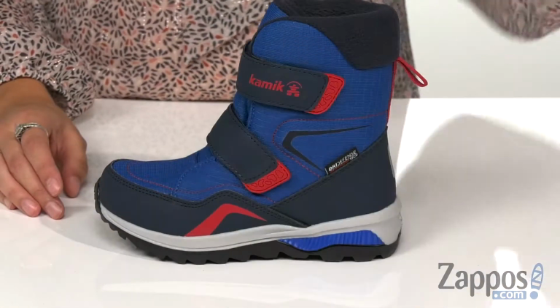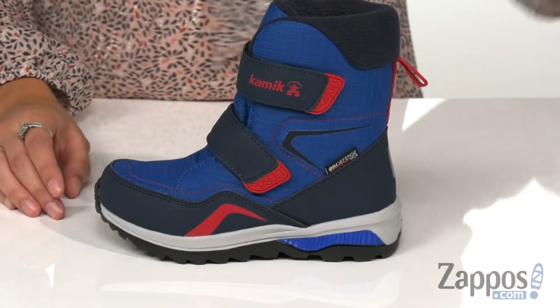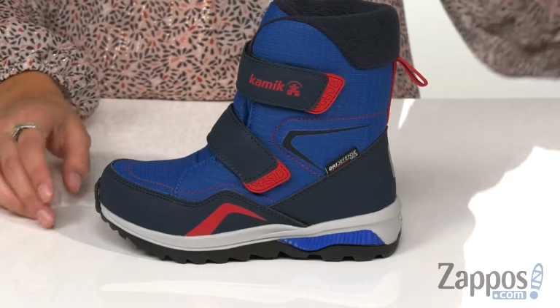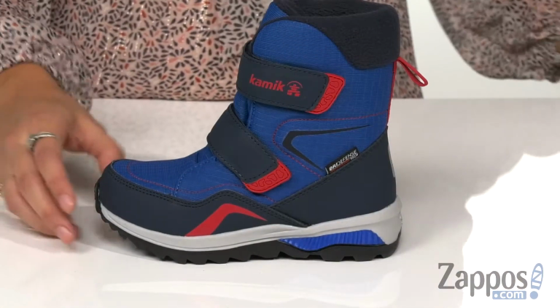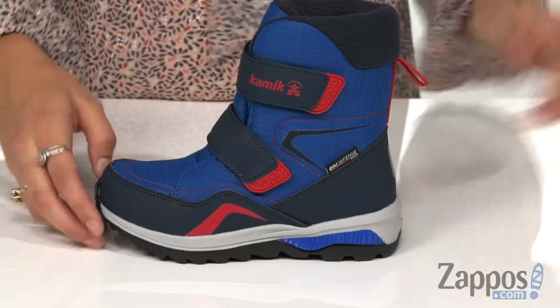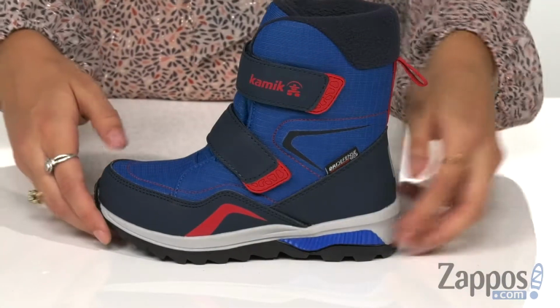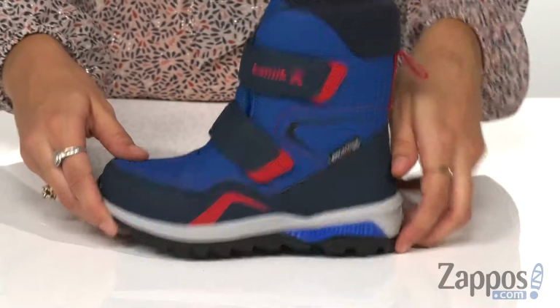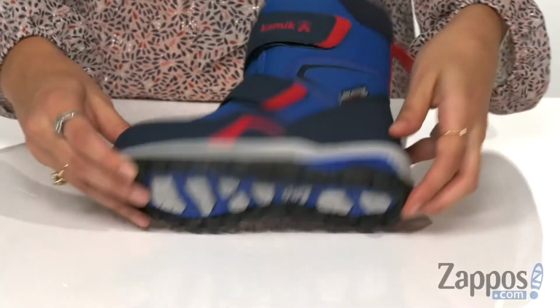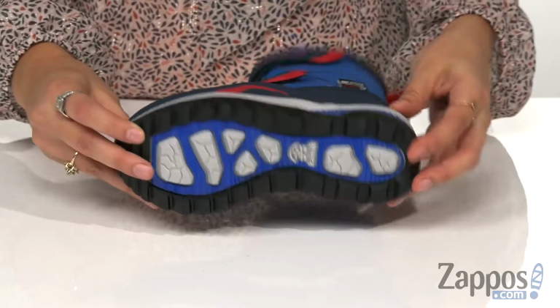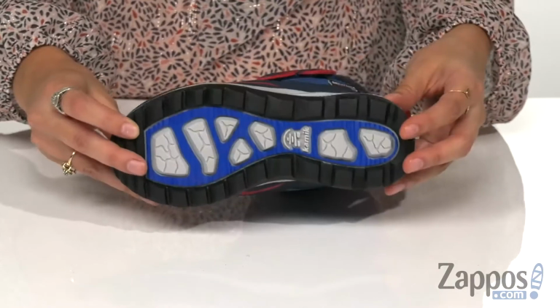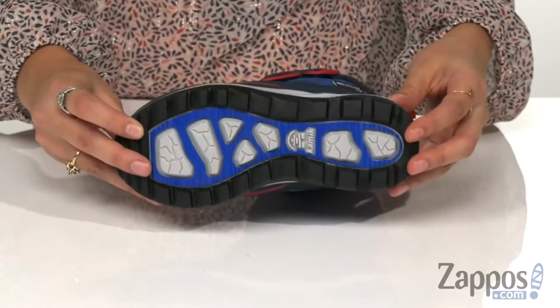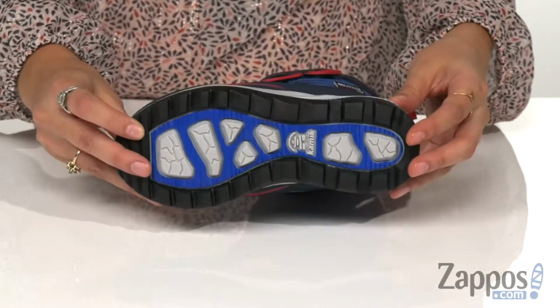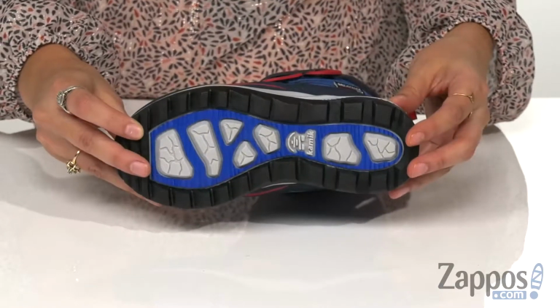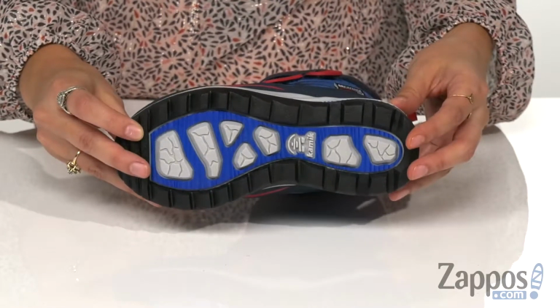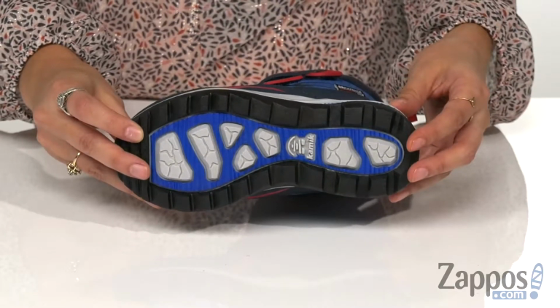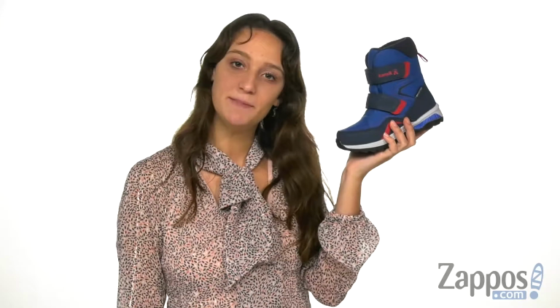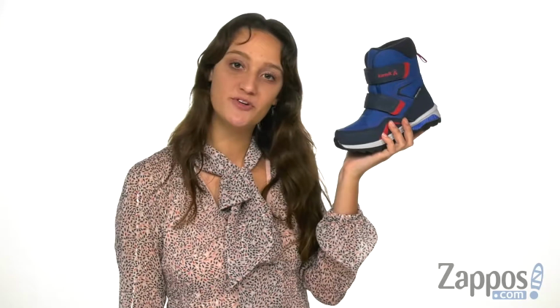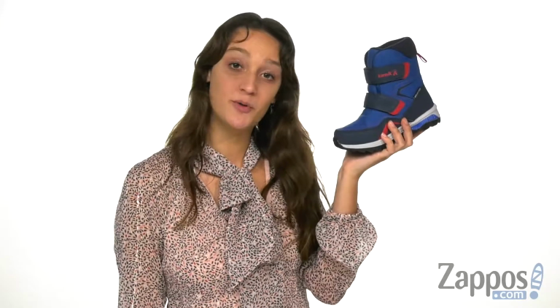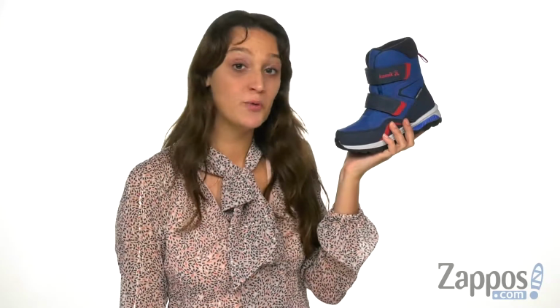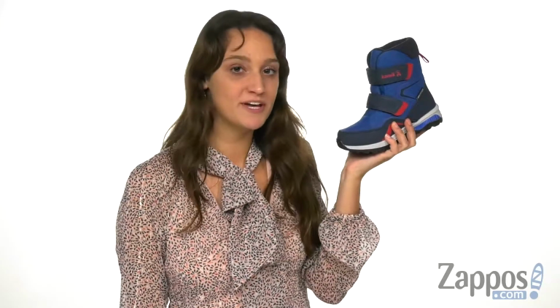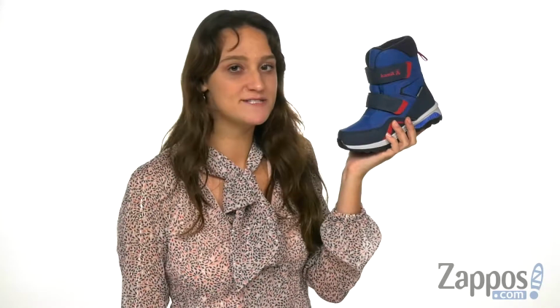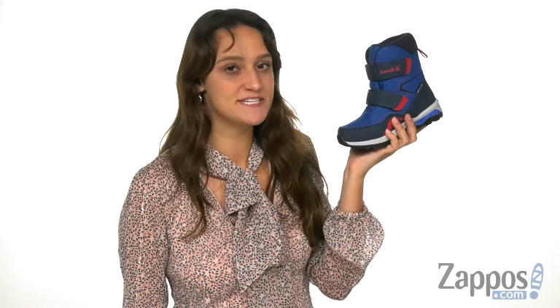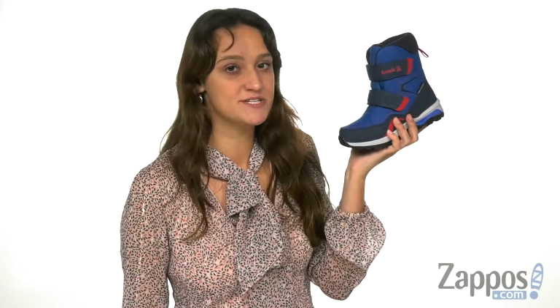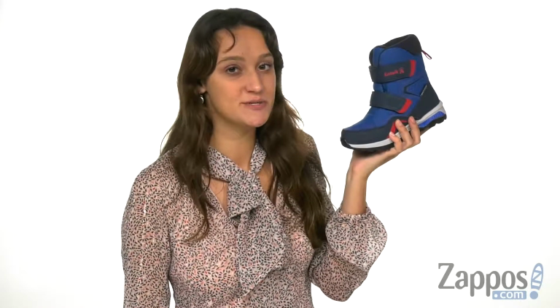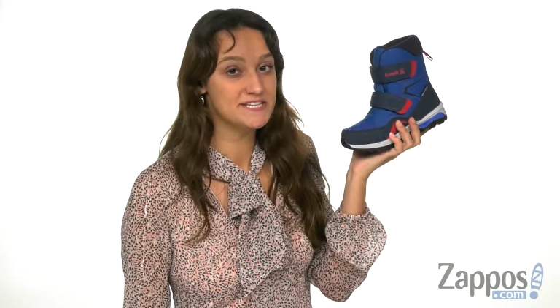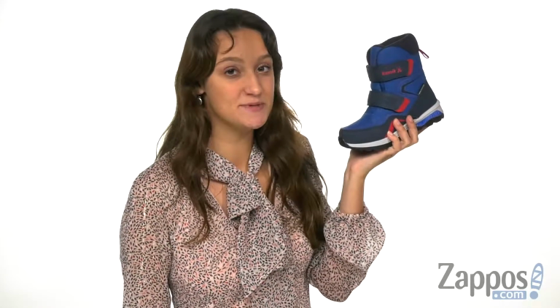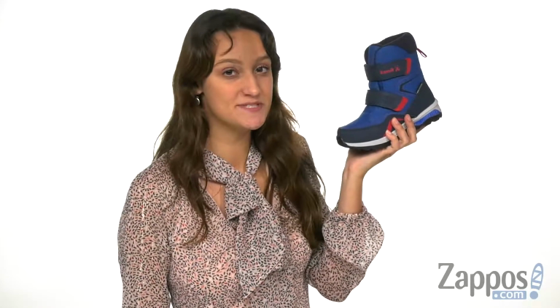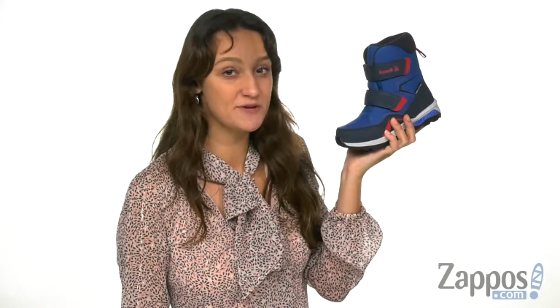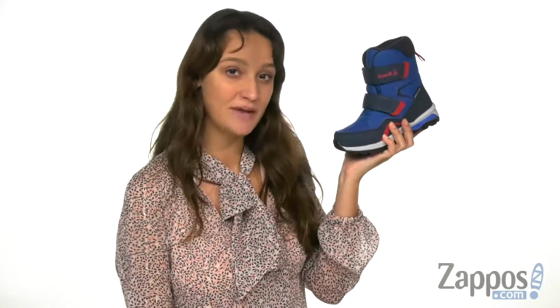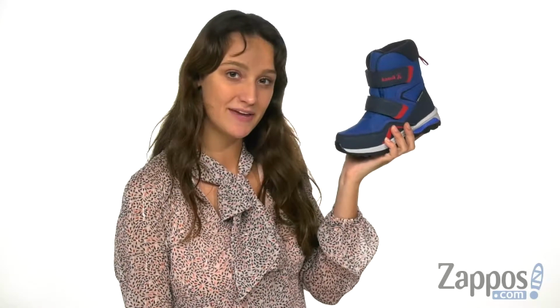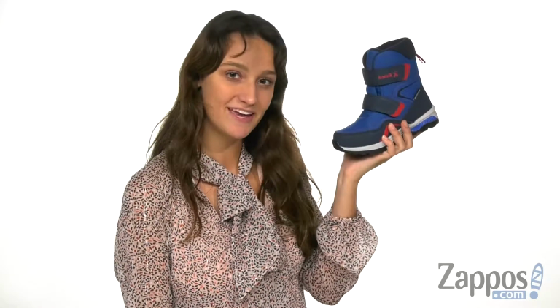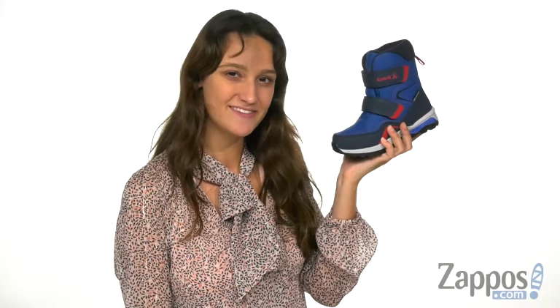This is all on top of a non-marking rubber outsole. Keep your little one warm and cozy this winter with these boots — they're from Kamik Kids.